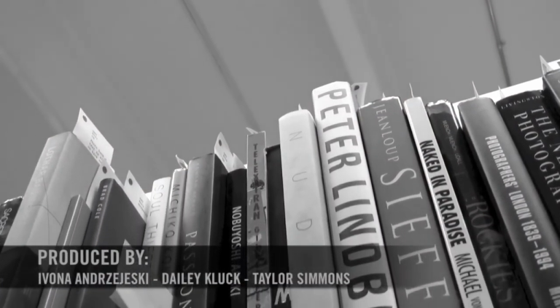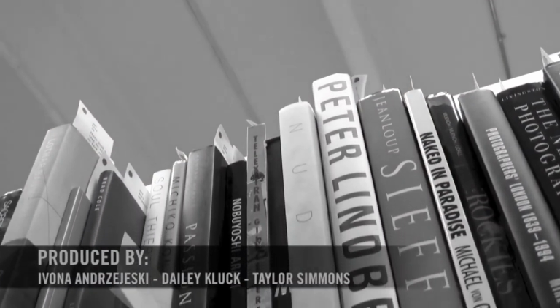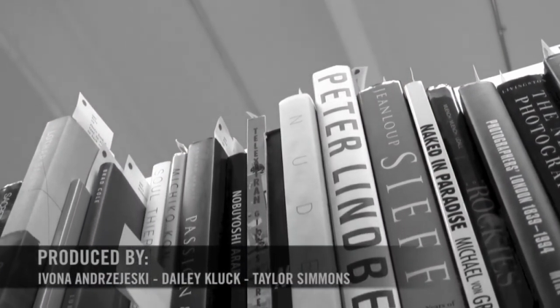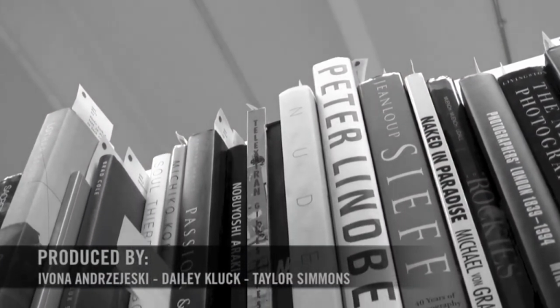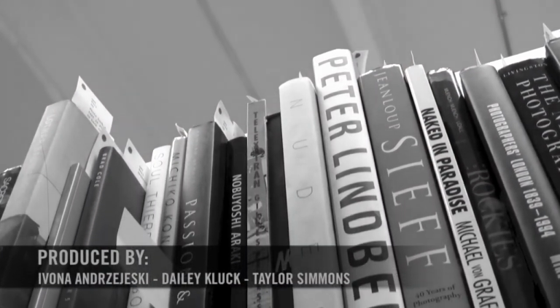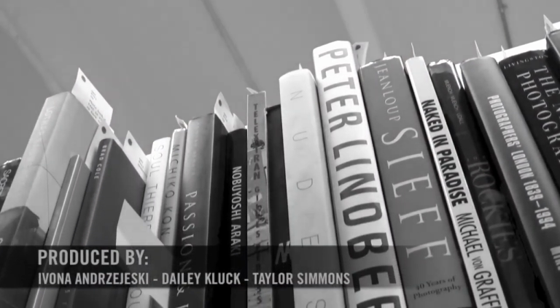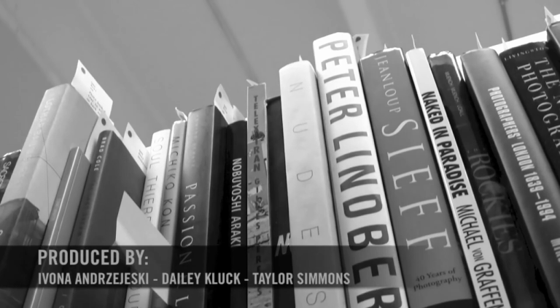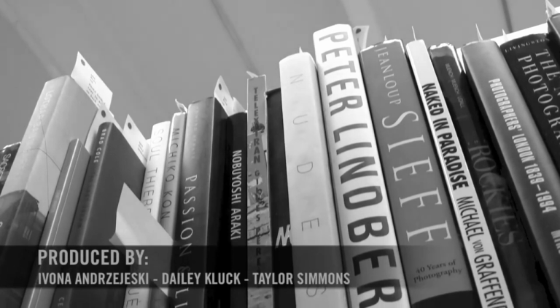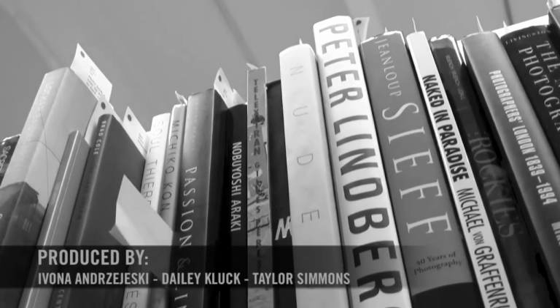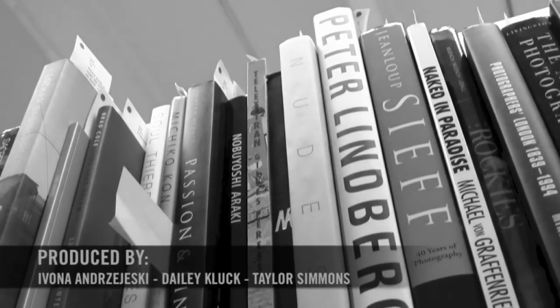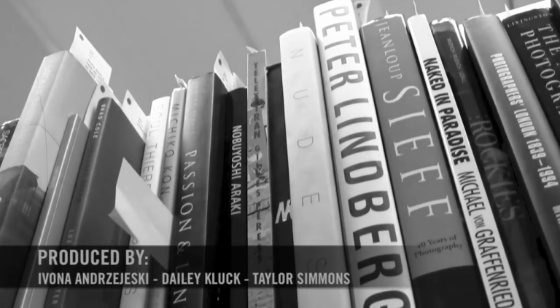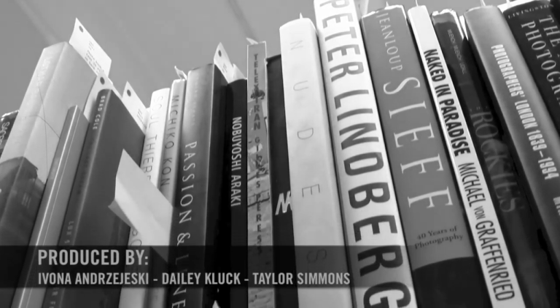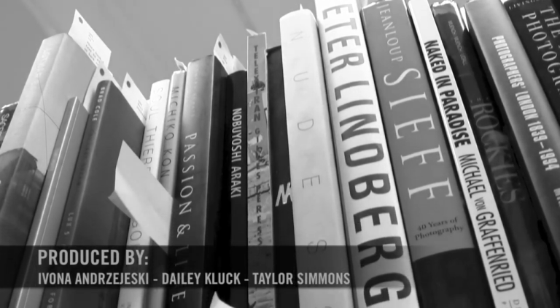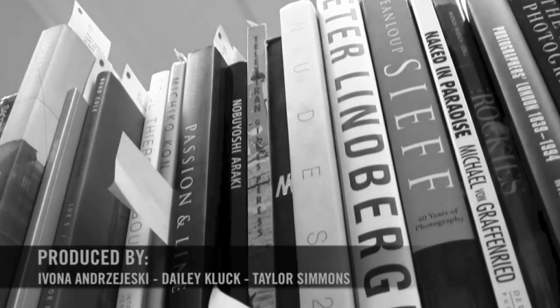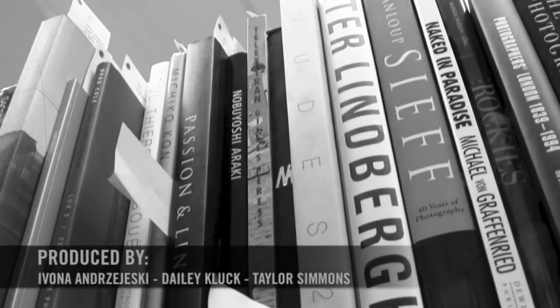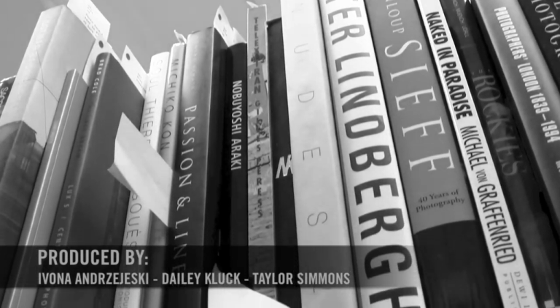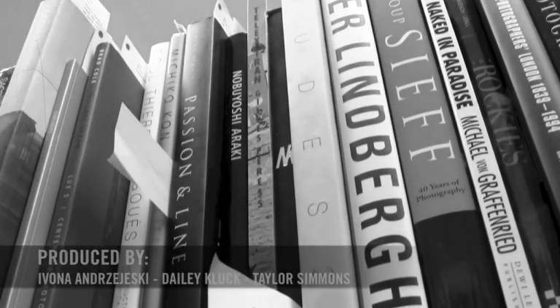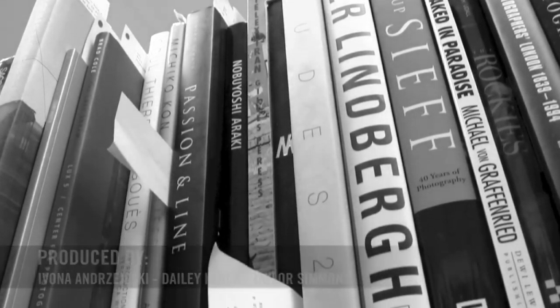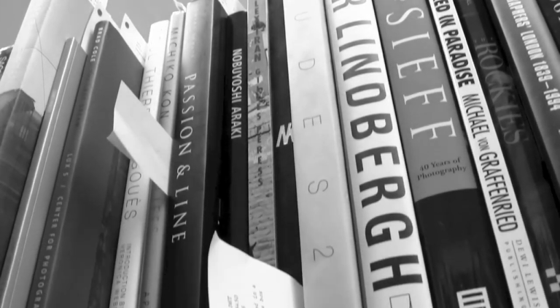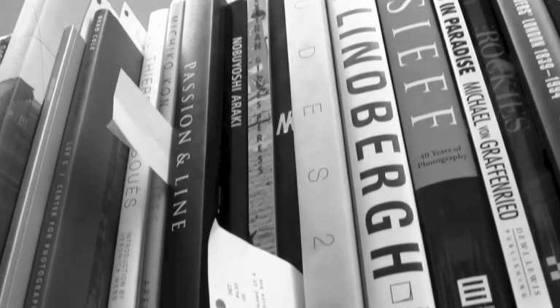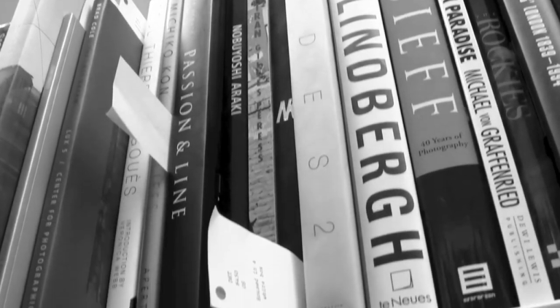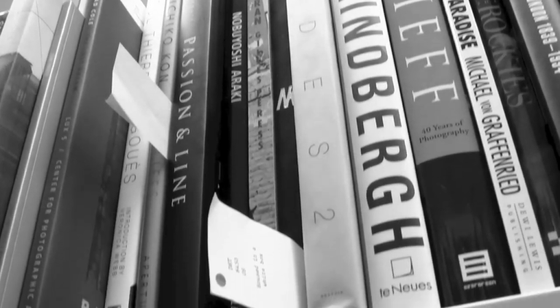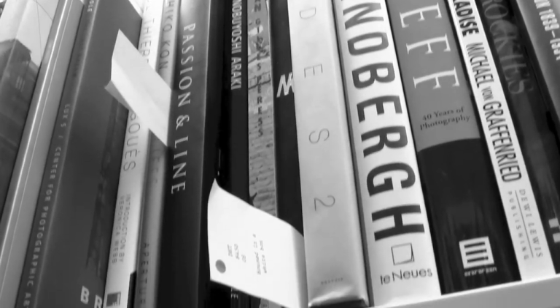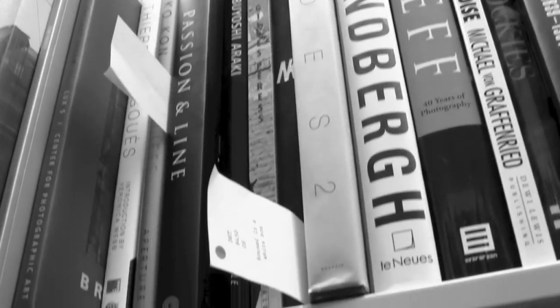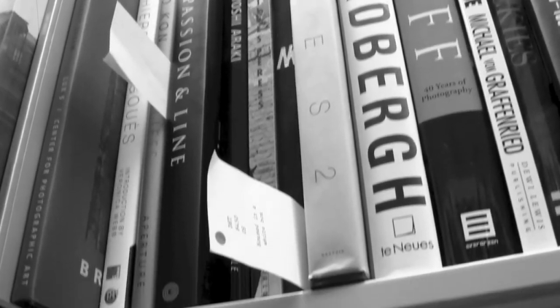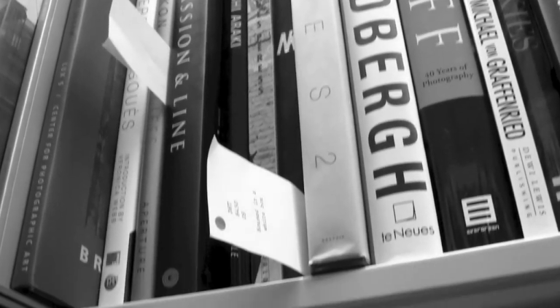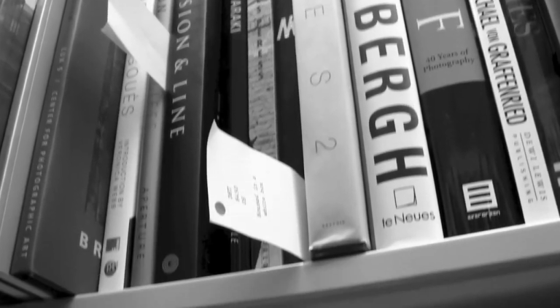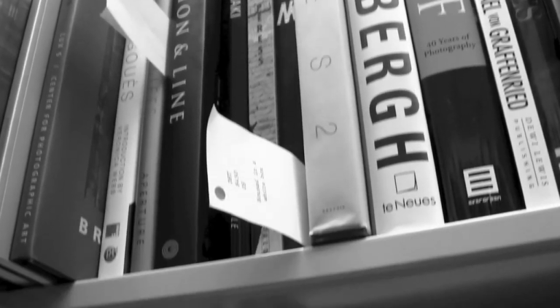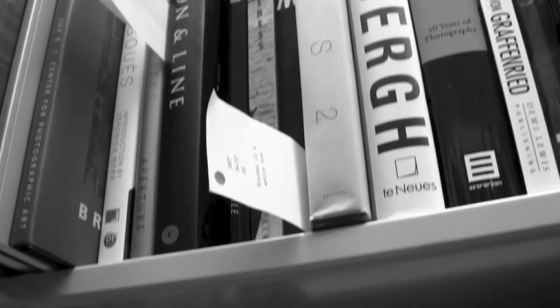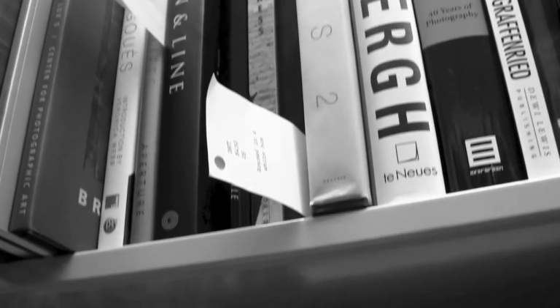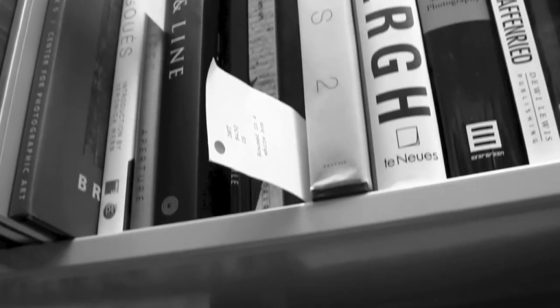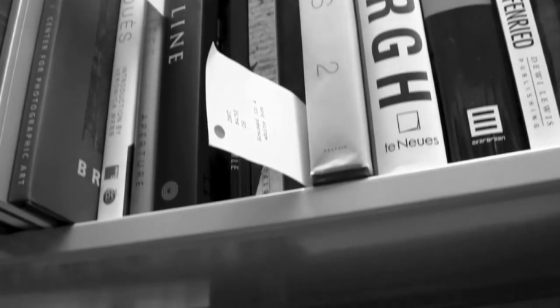We hope you enjoyed your tour of the Special Collections Library. Be sure to visit us by appointment or during our walk-in hours.